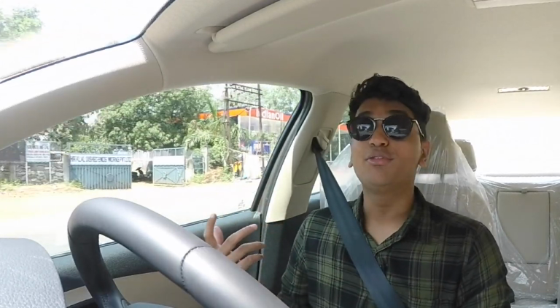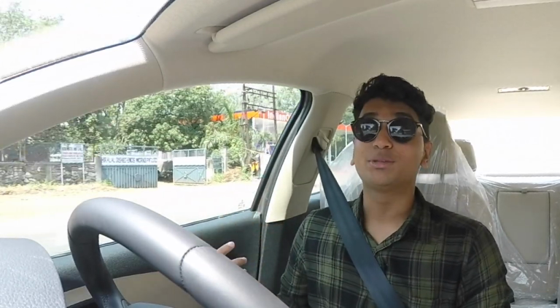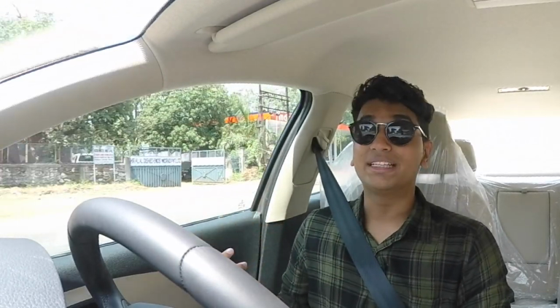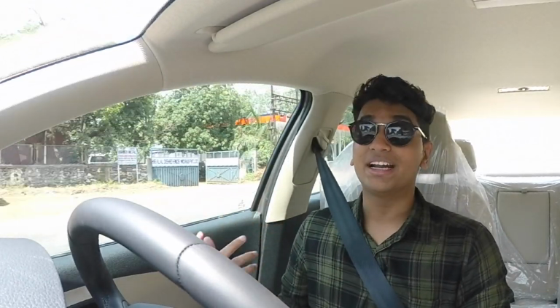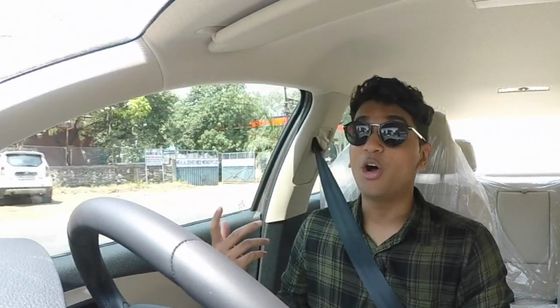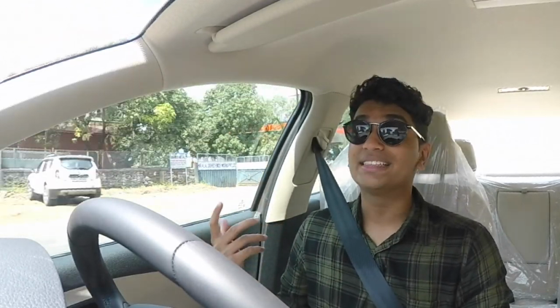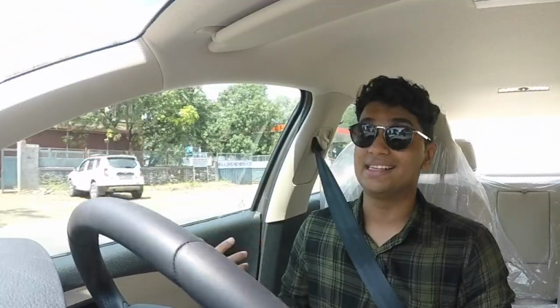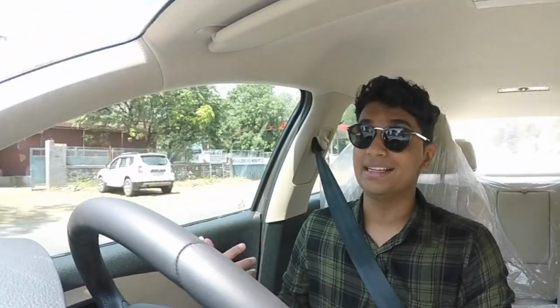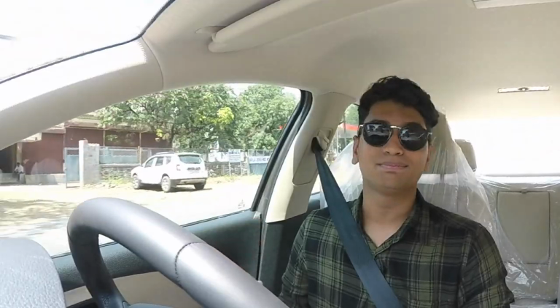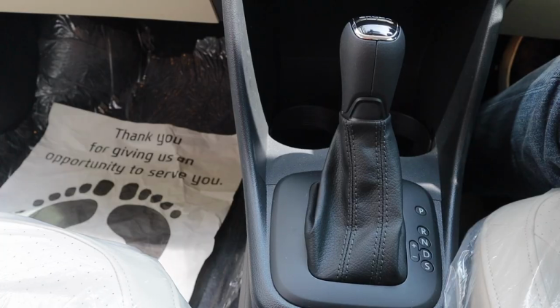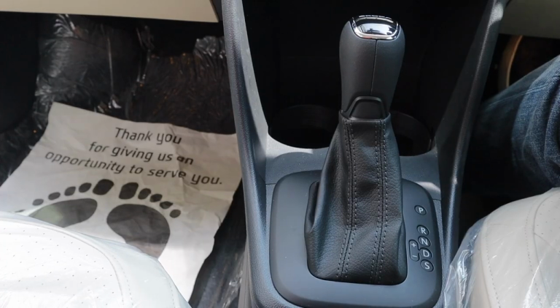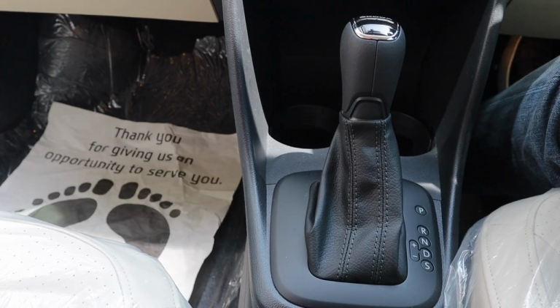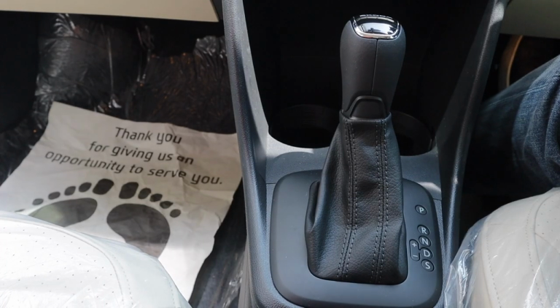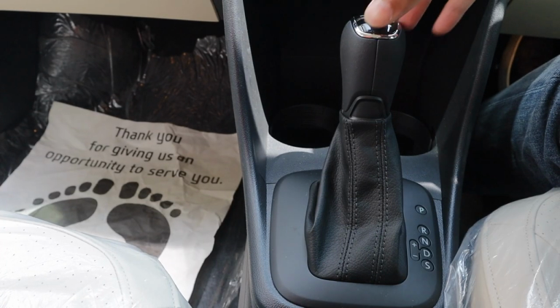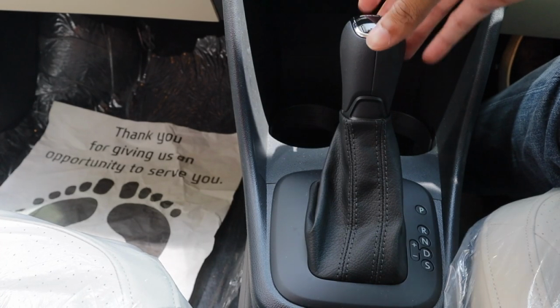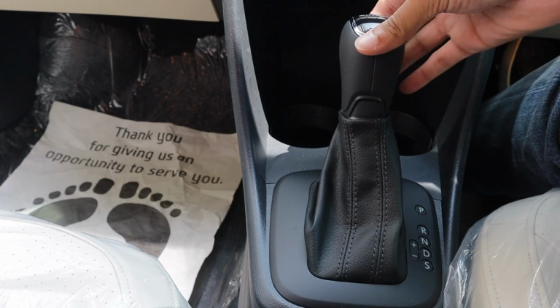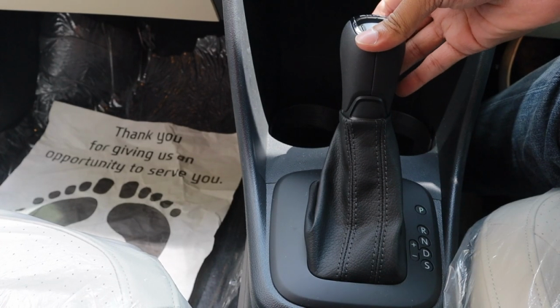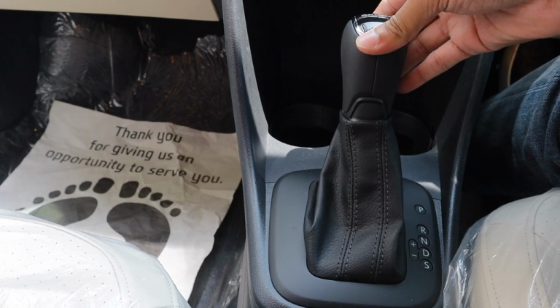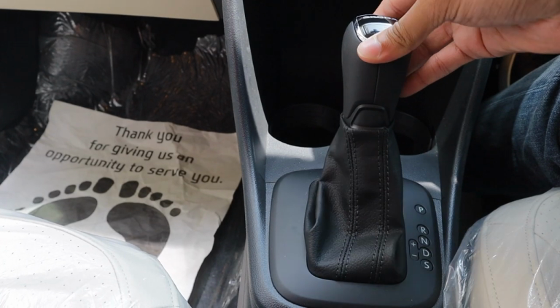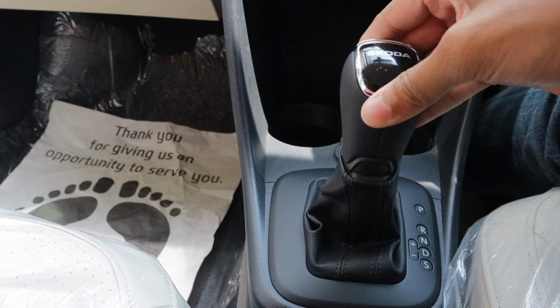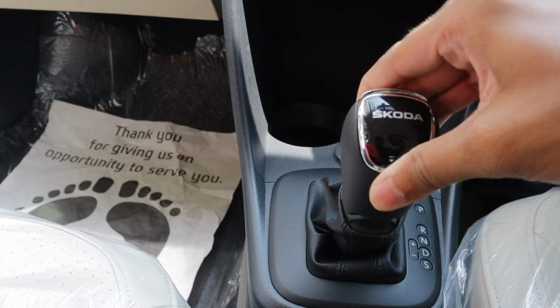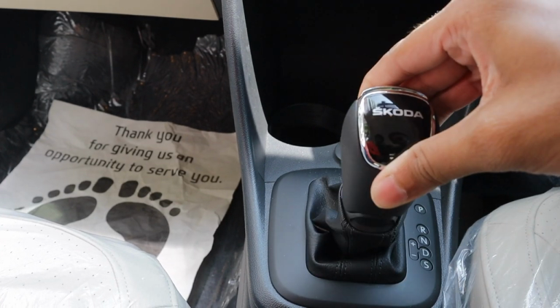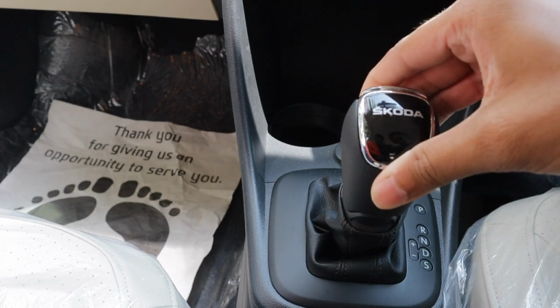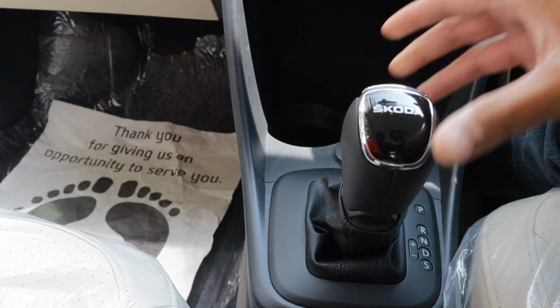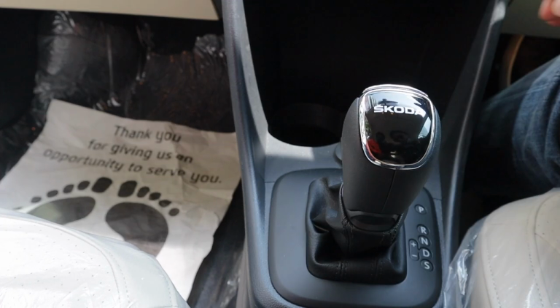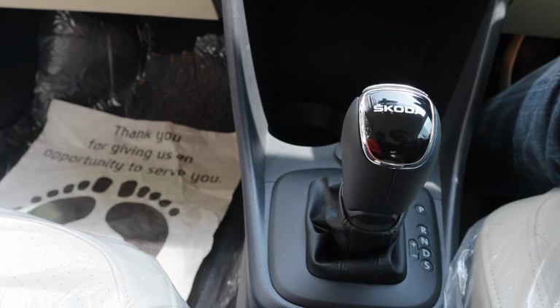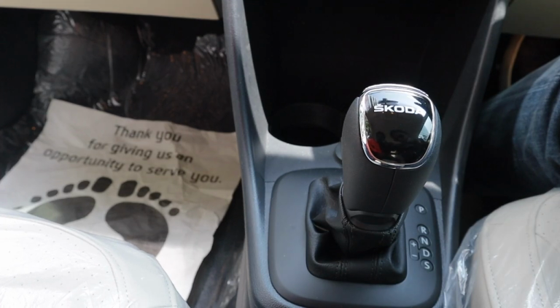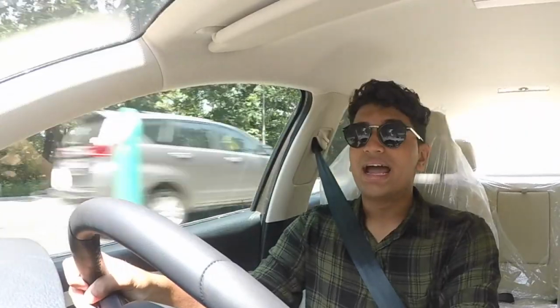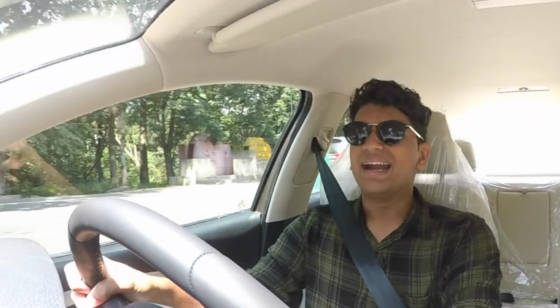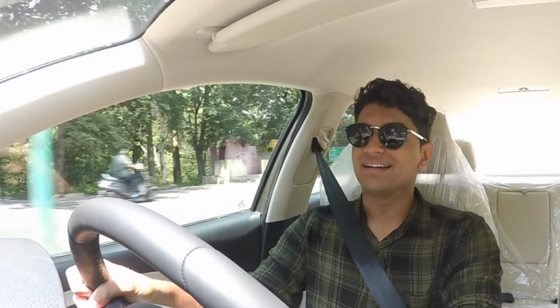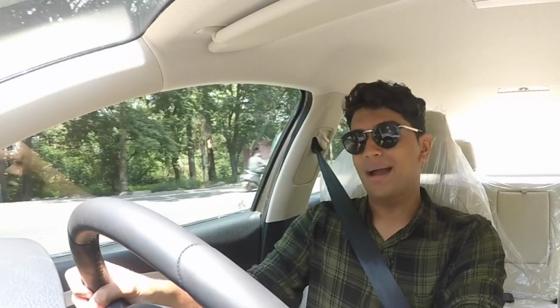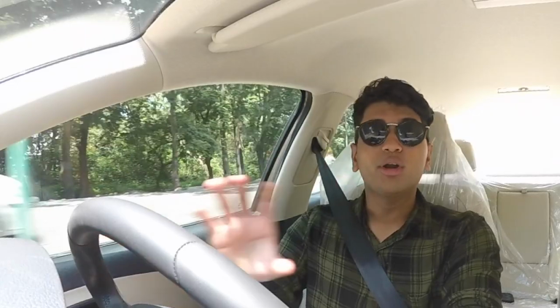And honestly, Honda giving a G-force meter in a Honda City — come on.